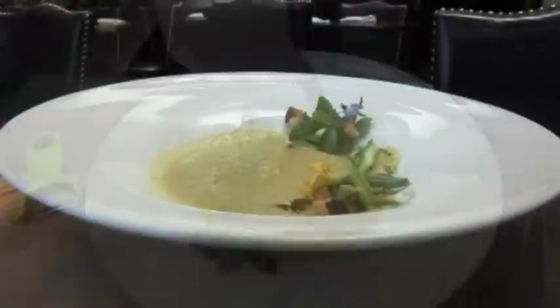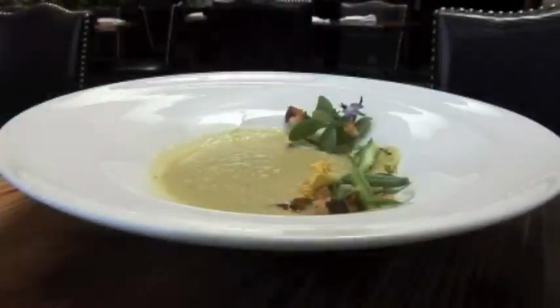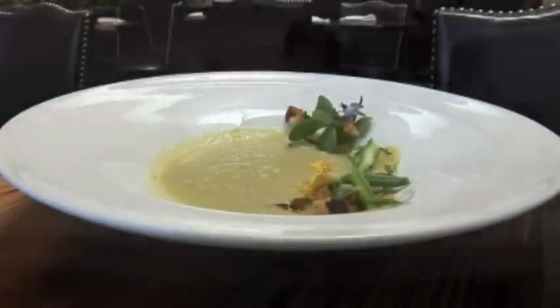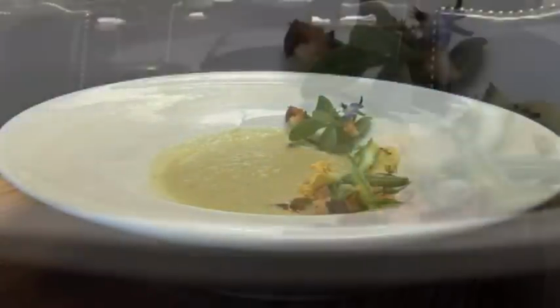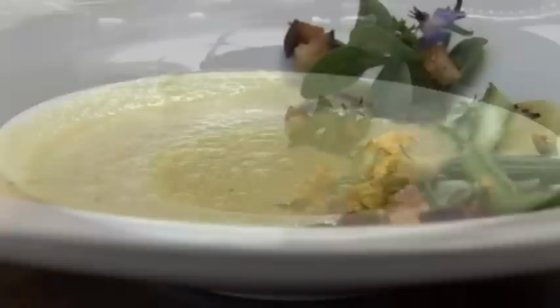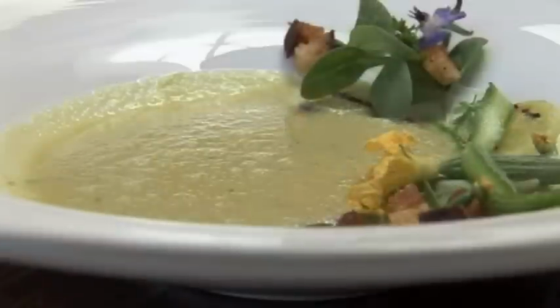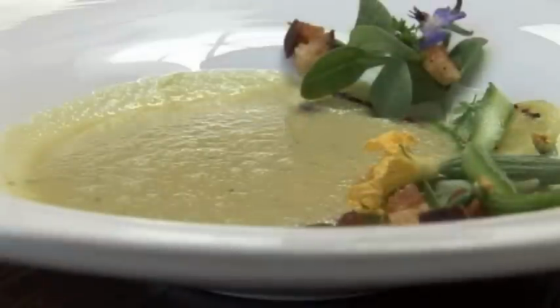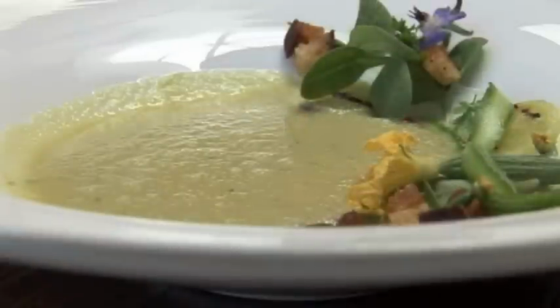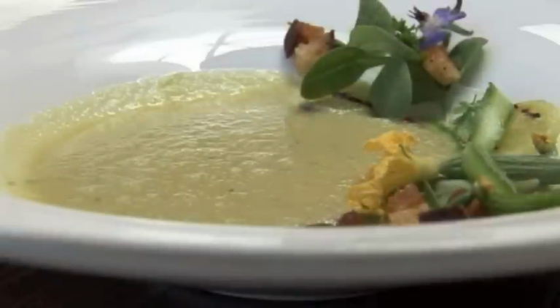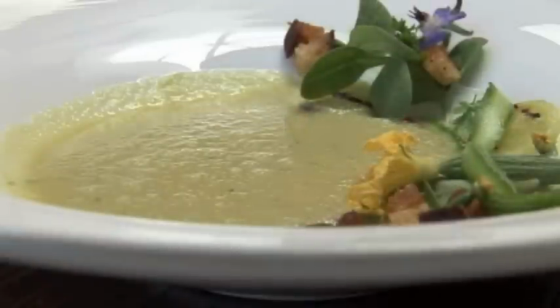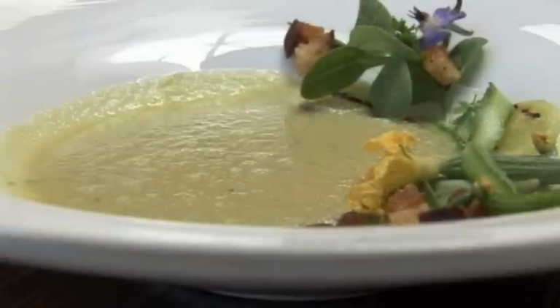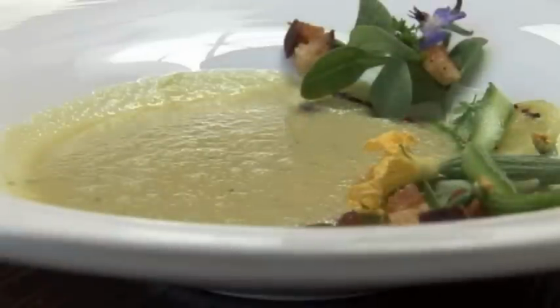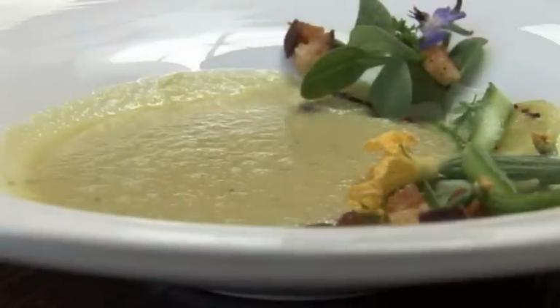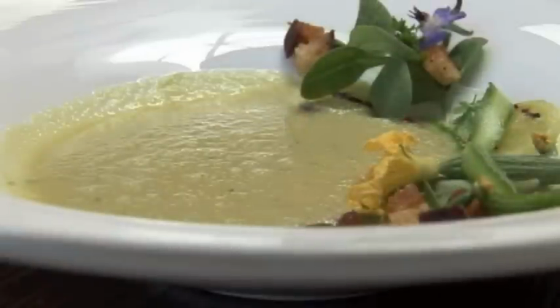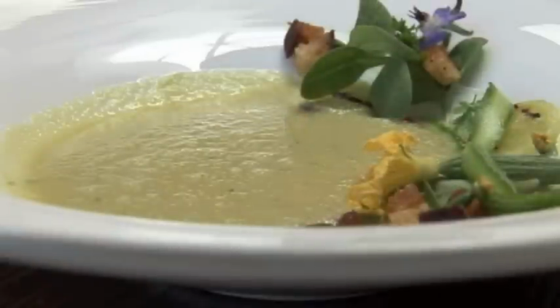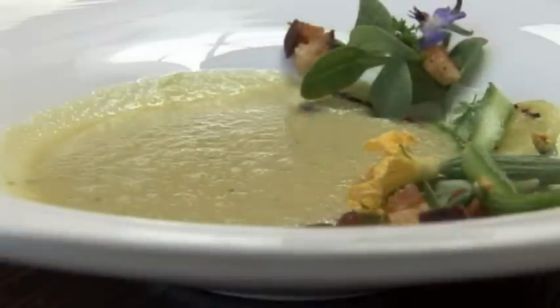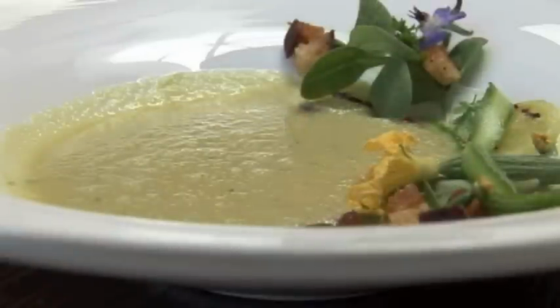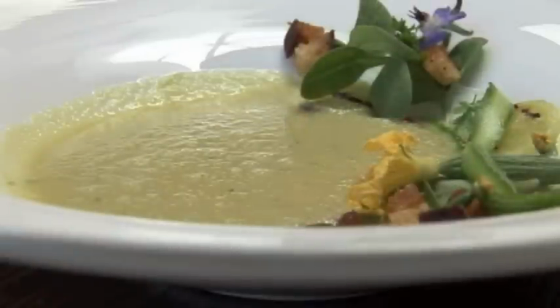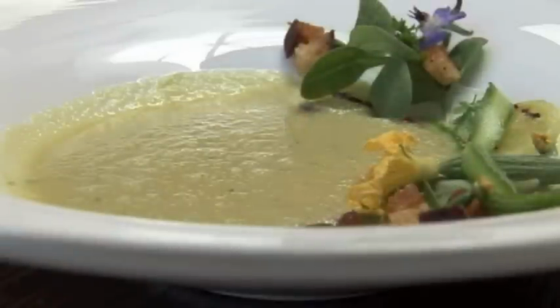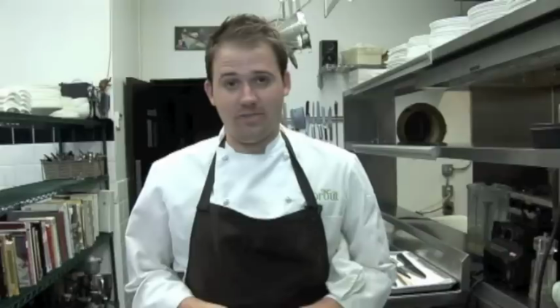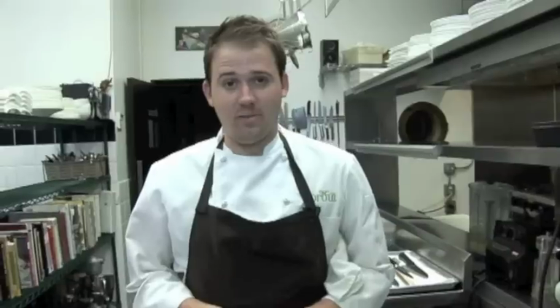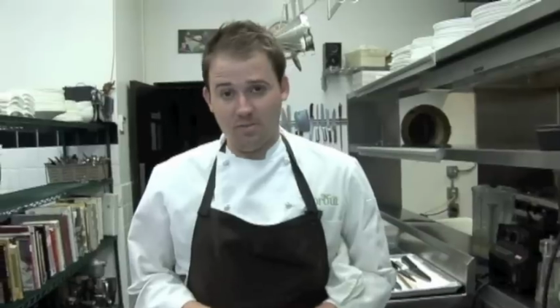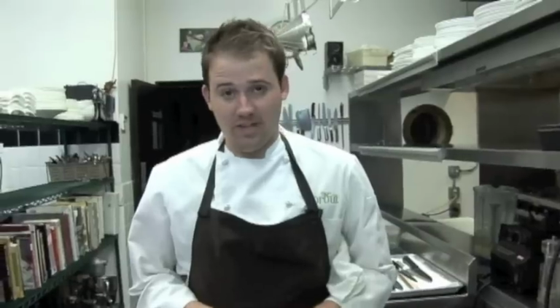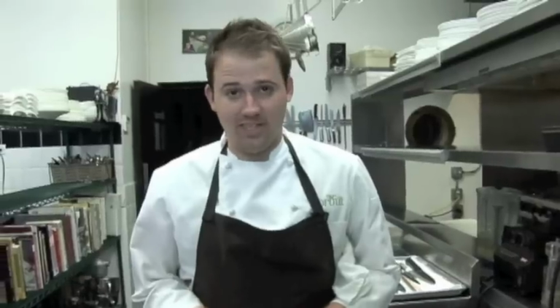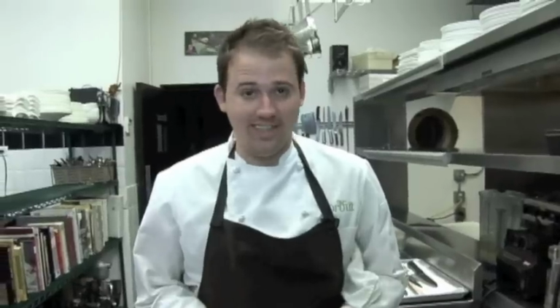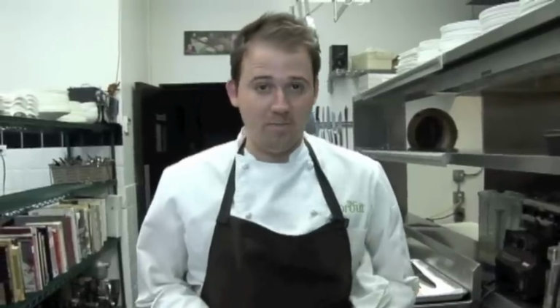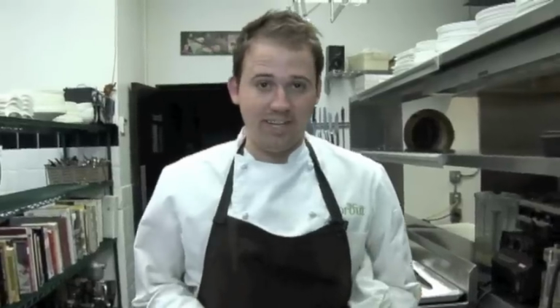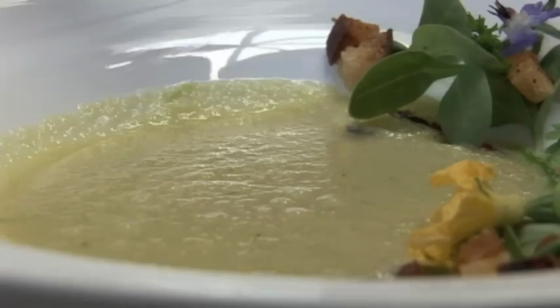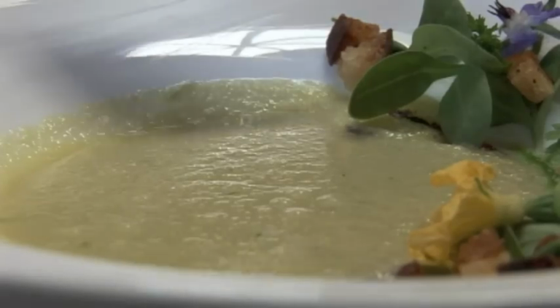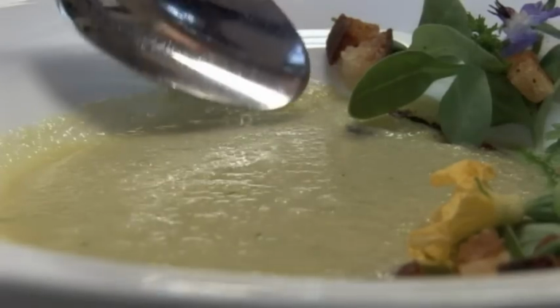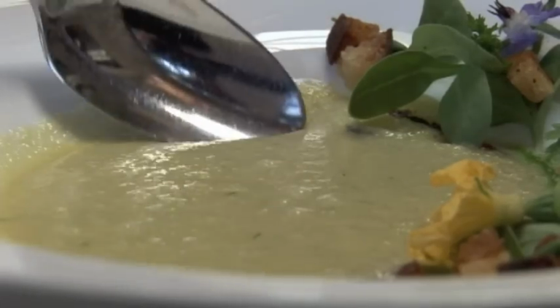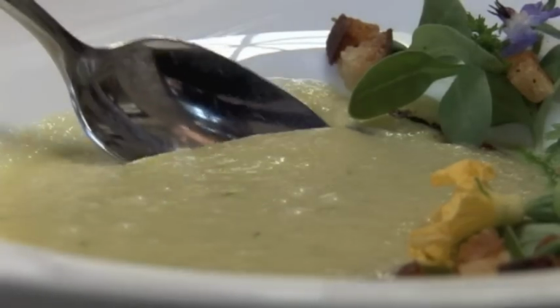Just add the soup. There you have it — chilled cucumber soup with garlic scapes. I'm Jeffrey Sills from Sprout Restaurant in Lincoln Park. Happy summer.